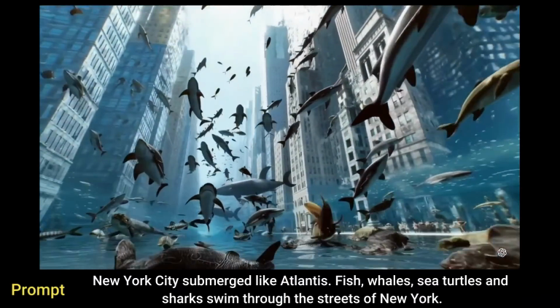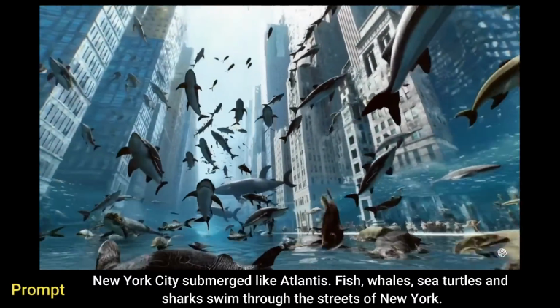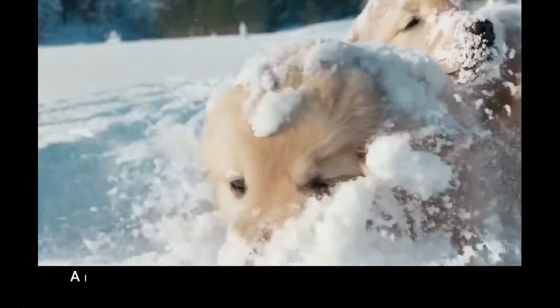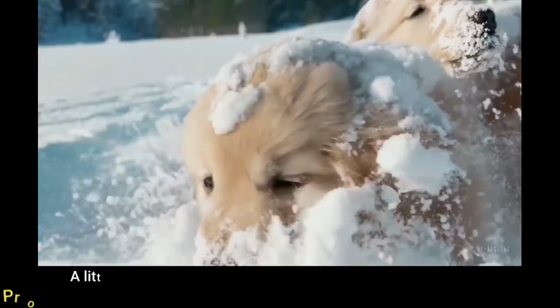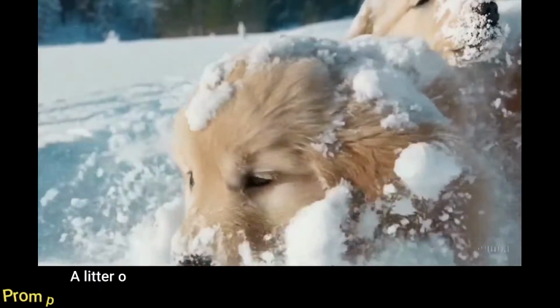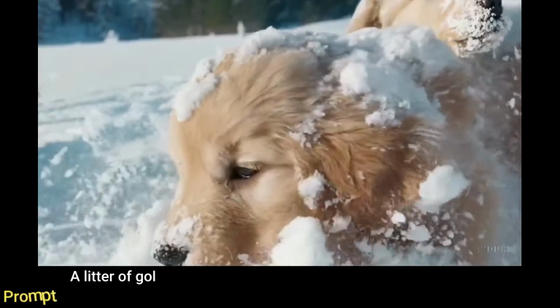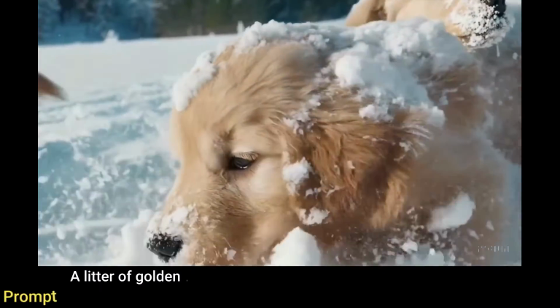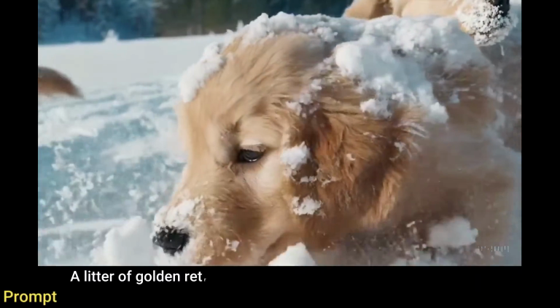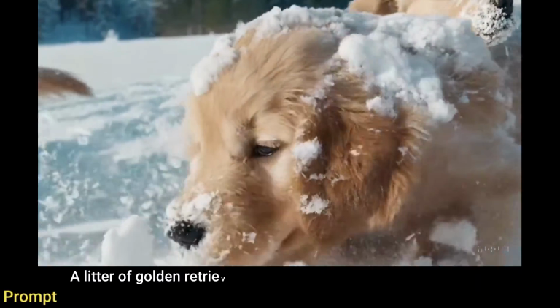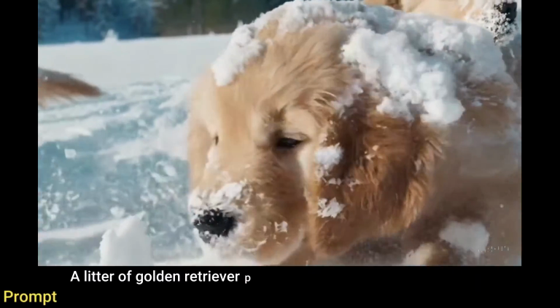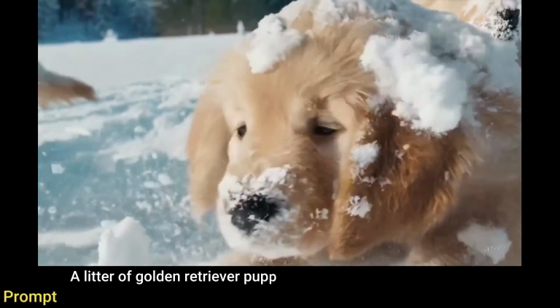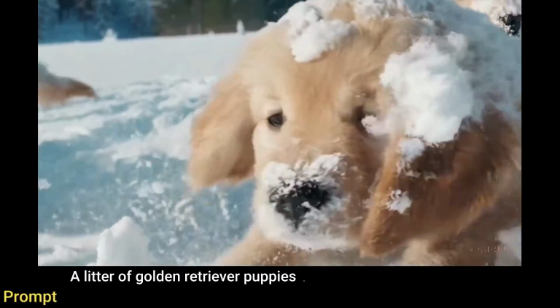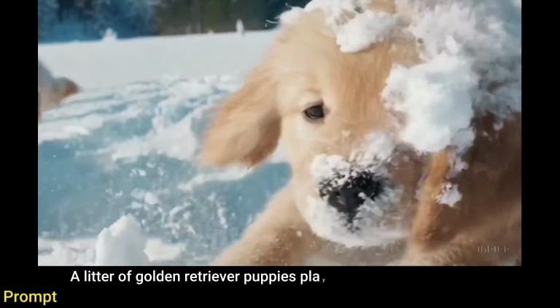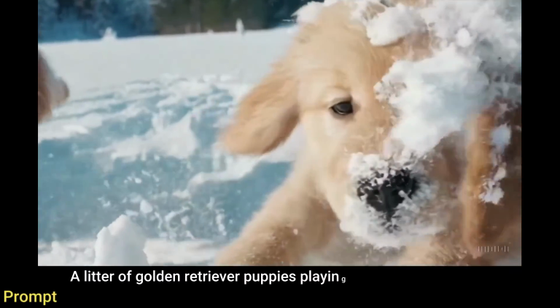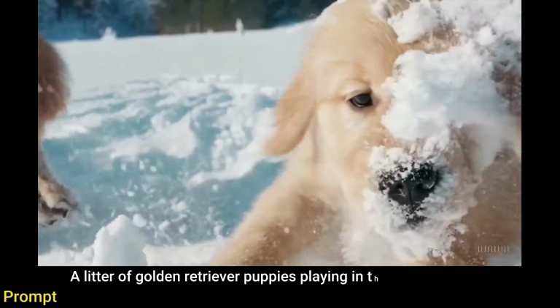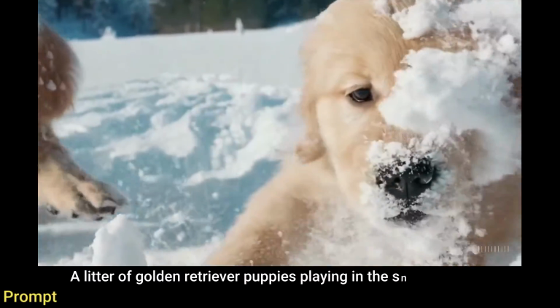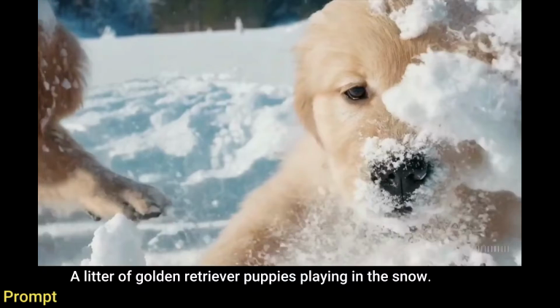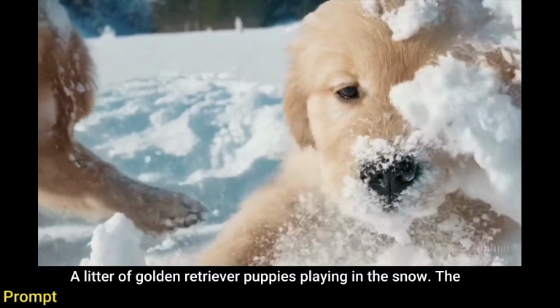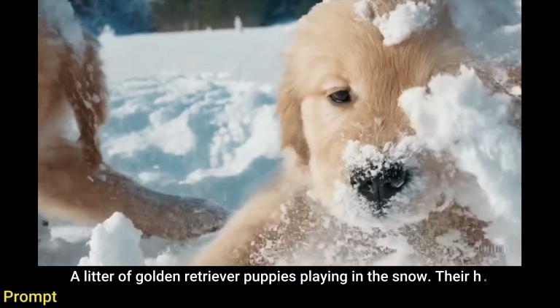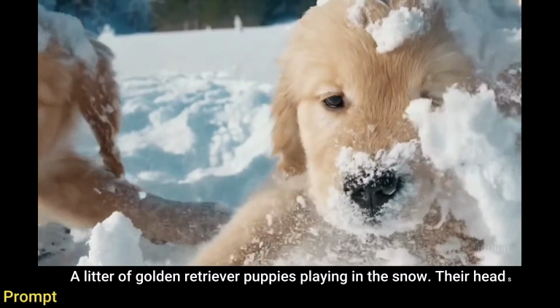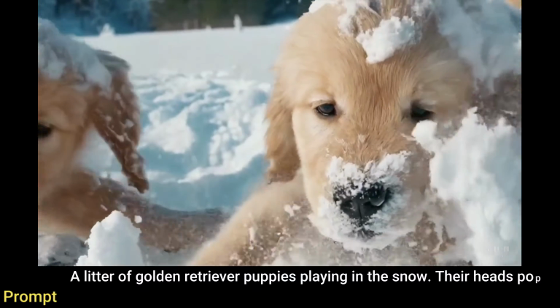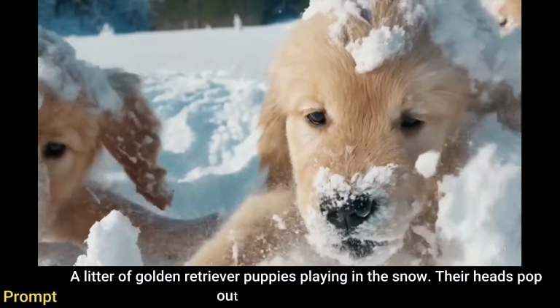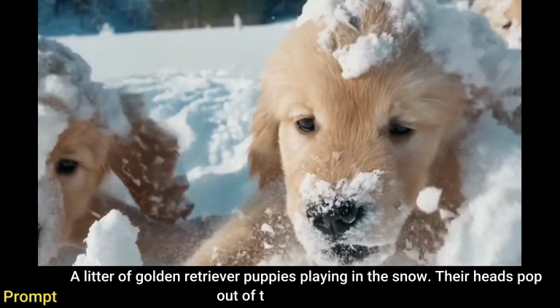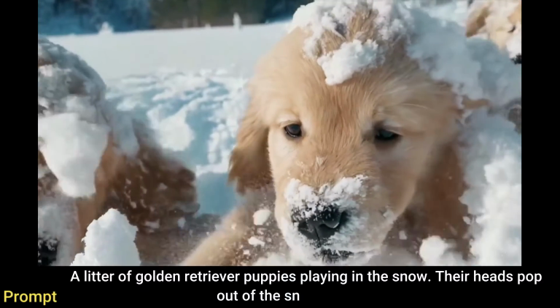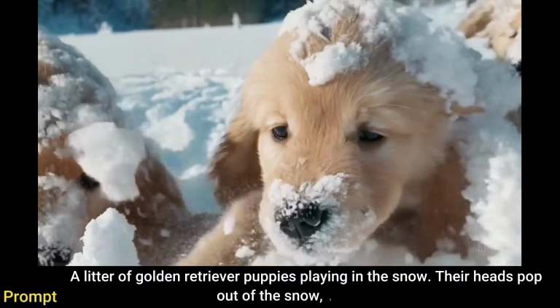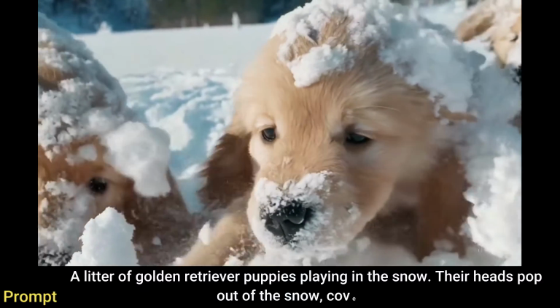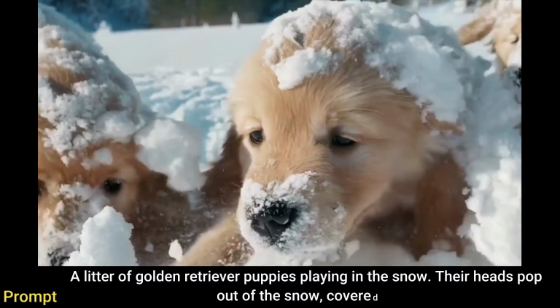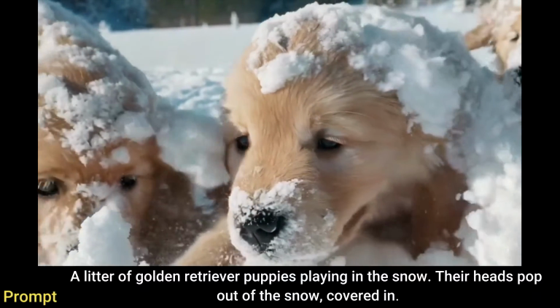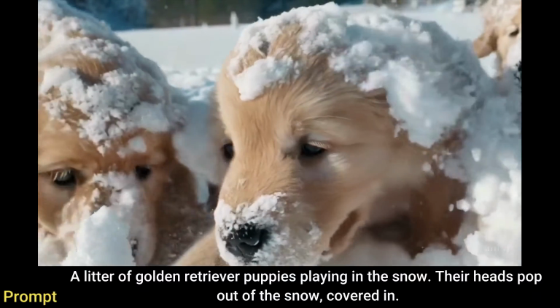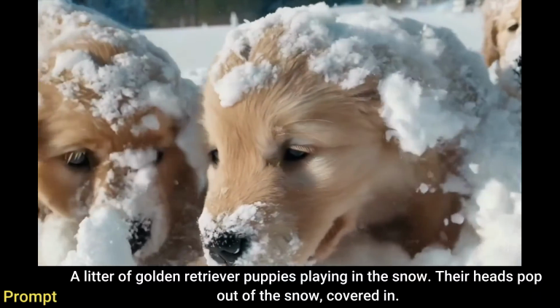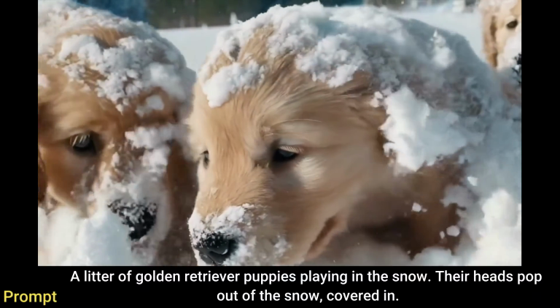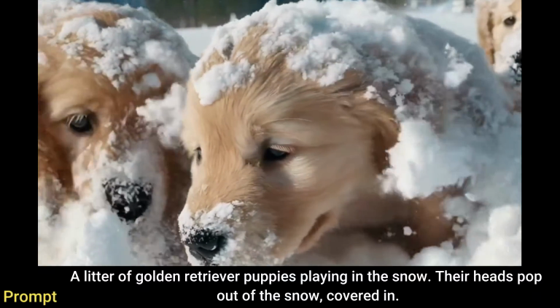A litter of golden retriever puppies playing in the snow, their heads popping out of the snow.